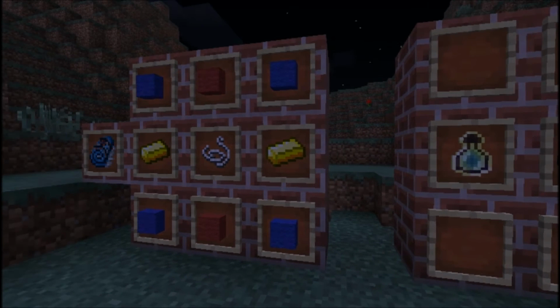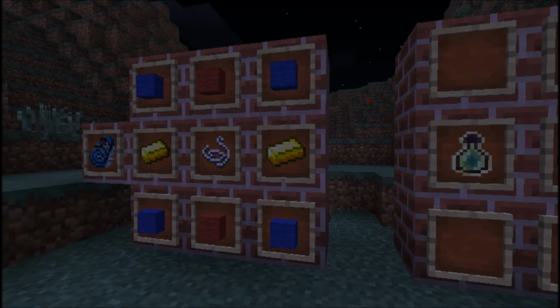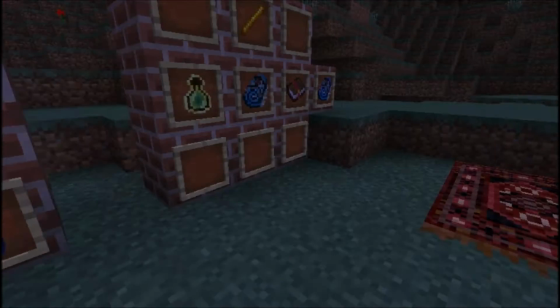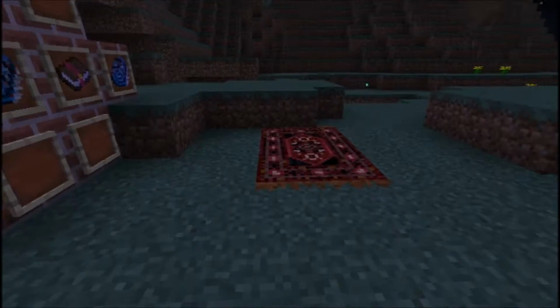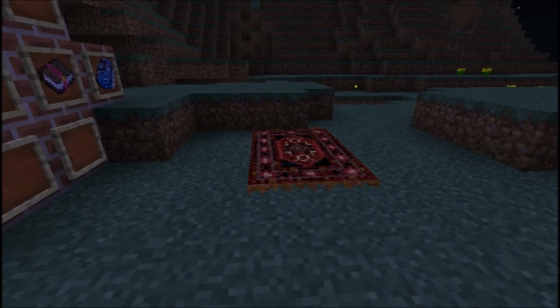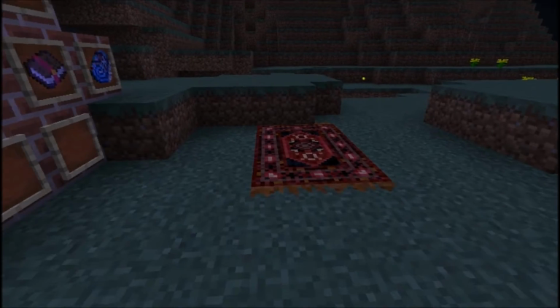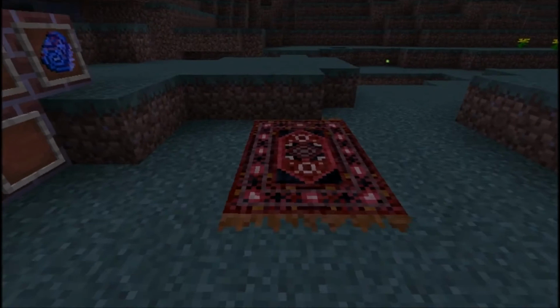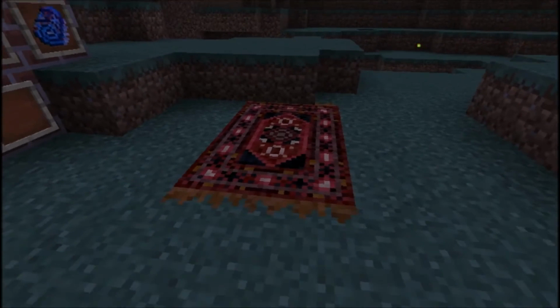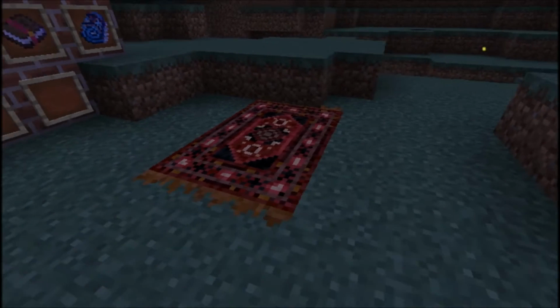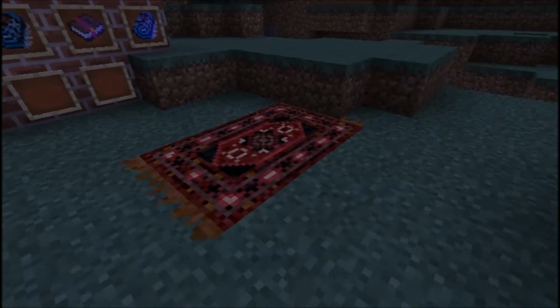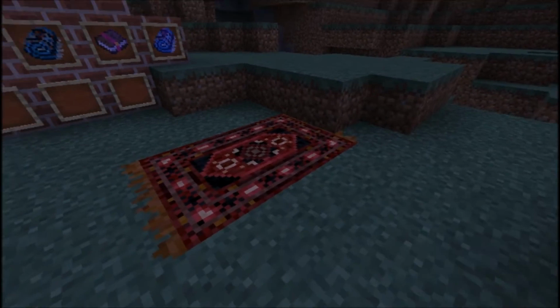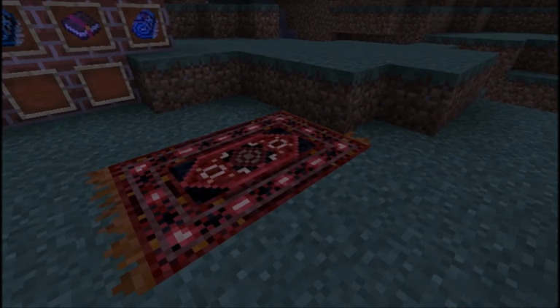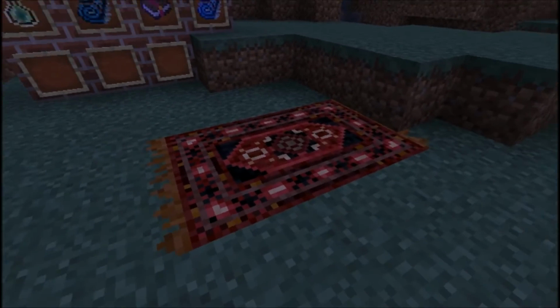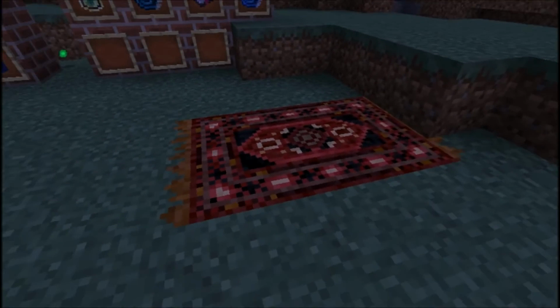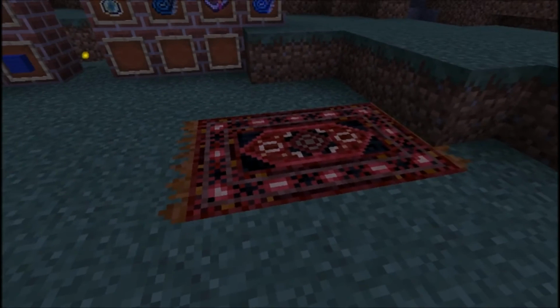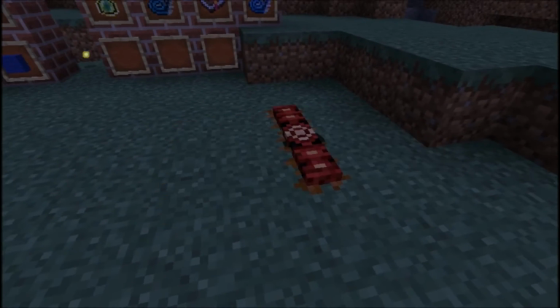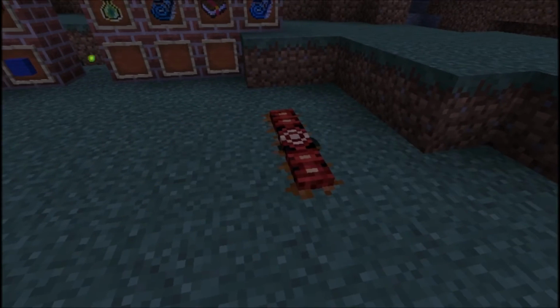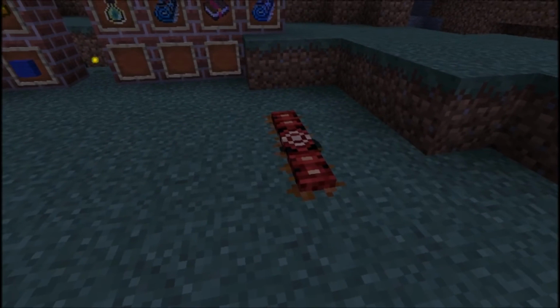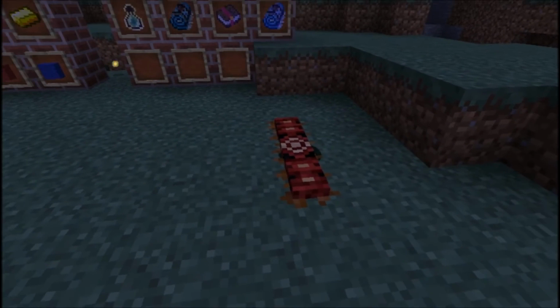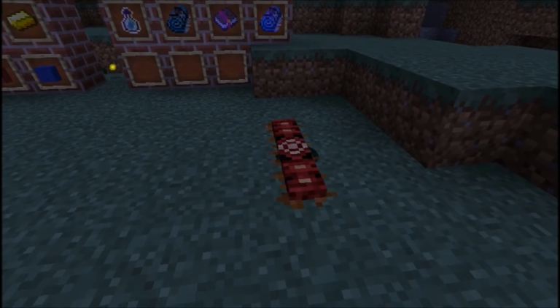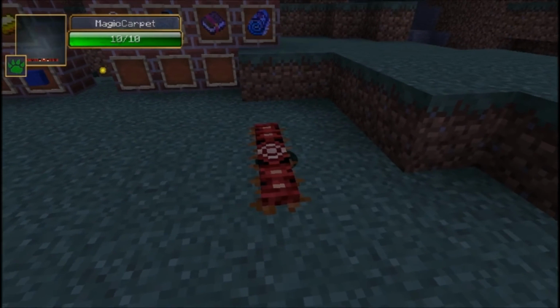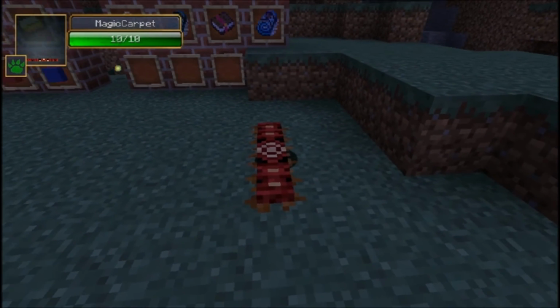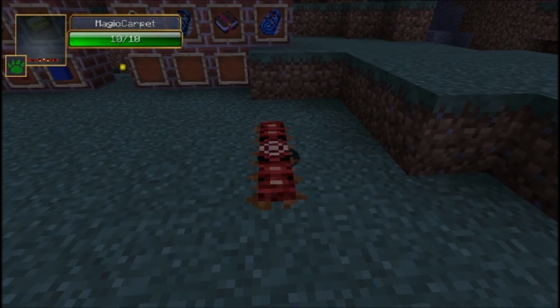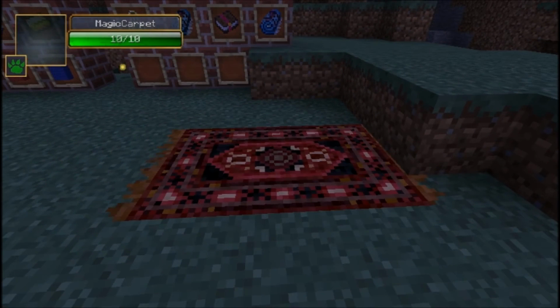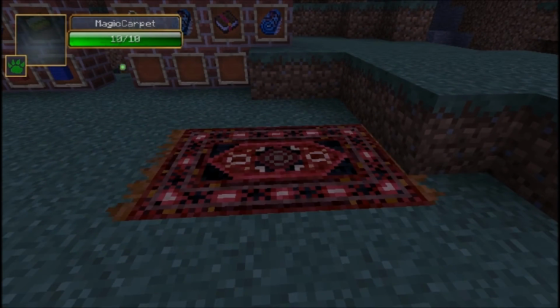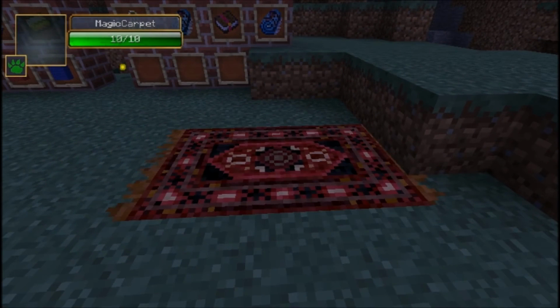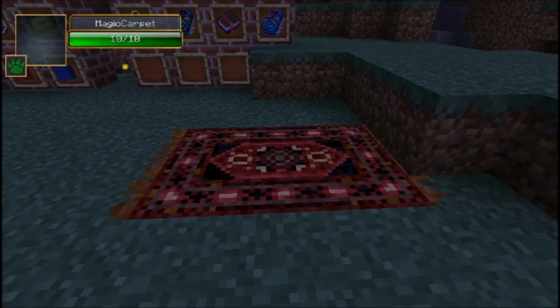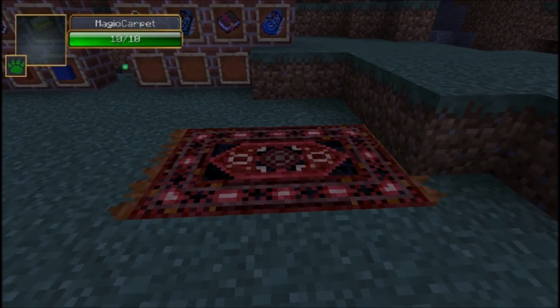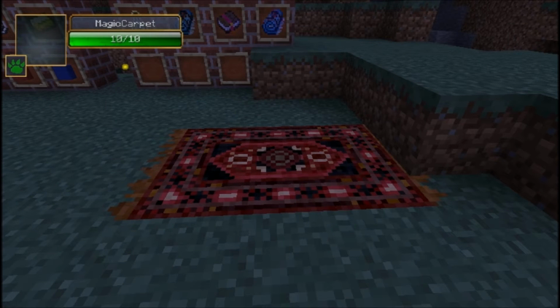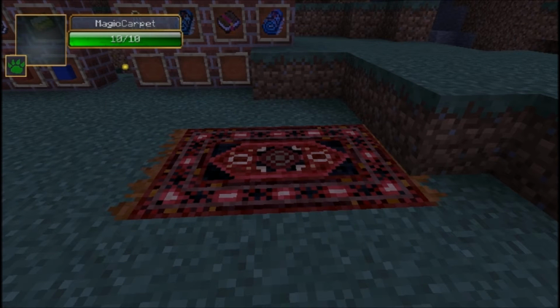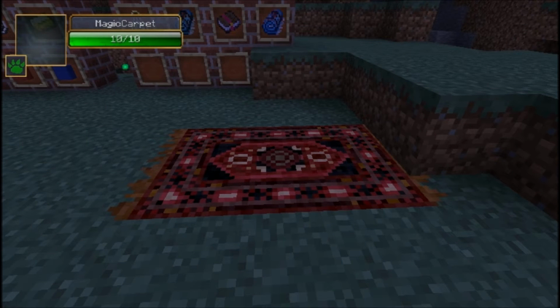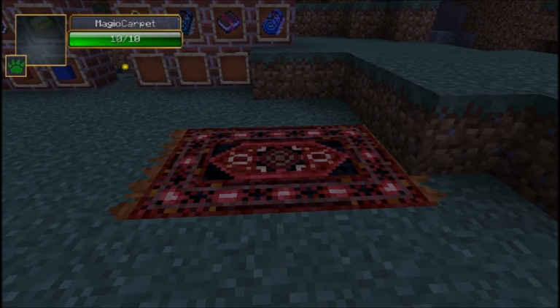Basically when you lay them out on the ground, they look like this. You can click them to fold them up, or click them again to put them out flat.